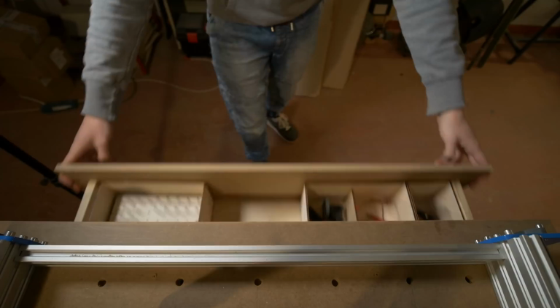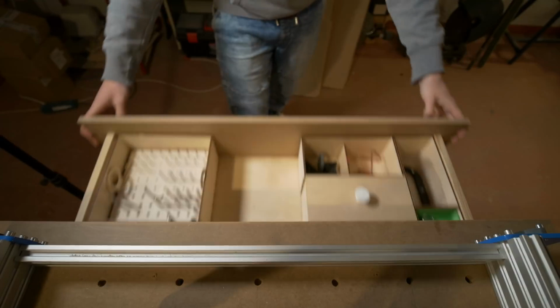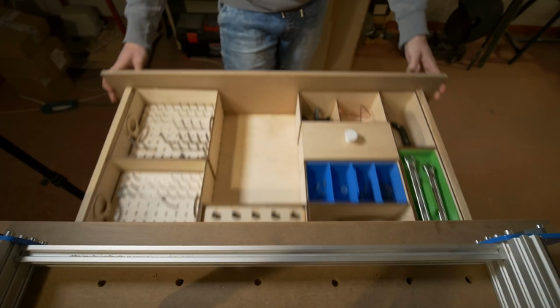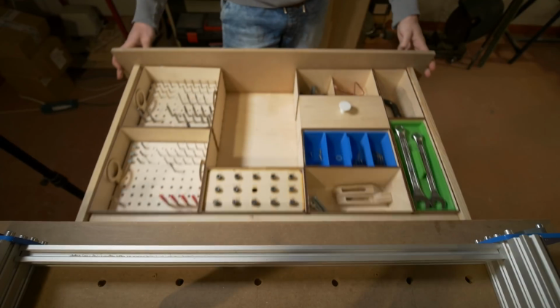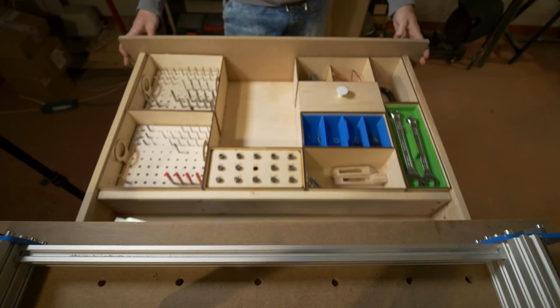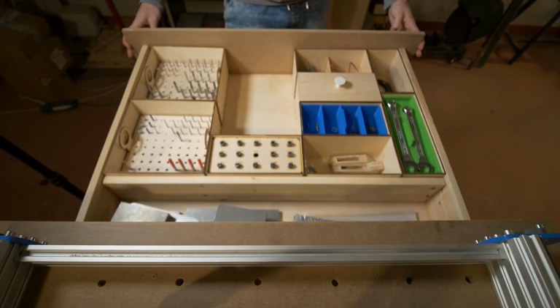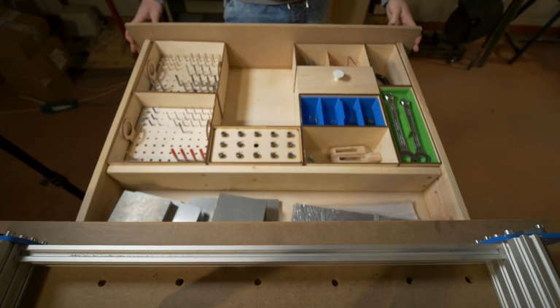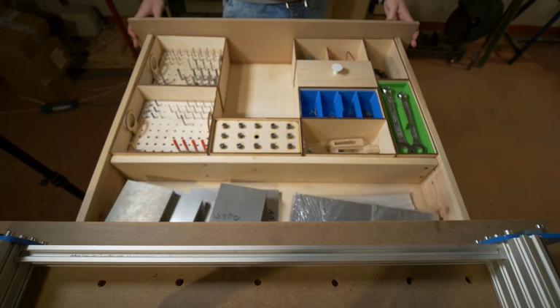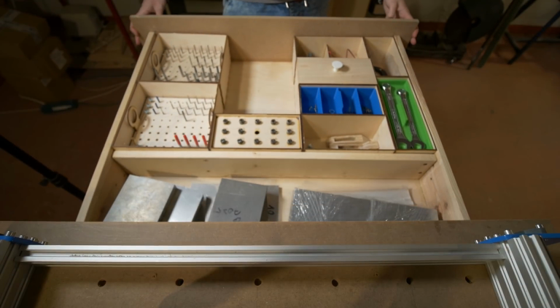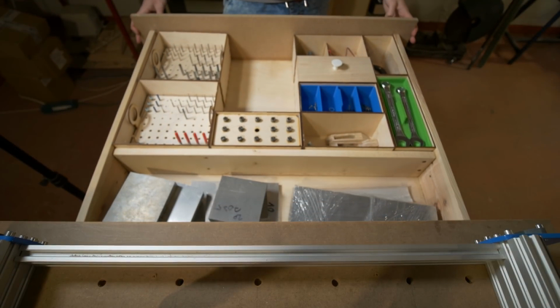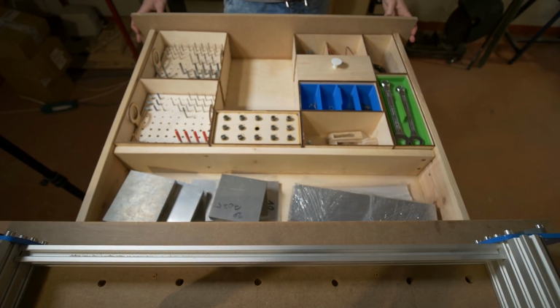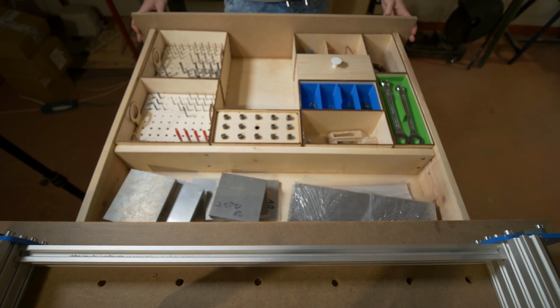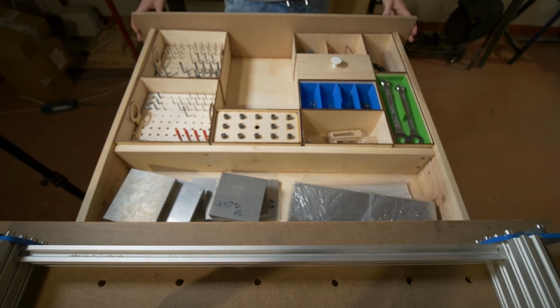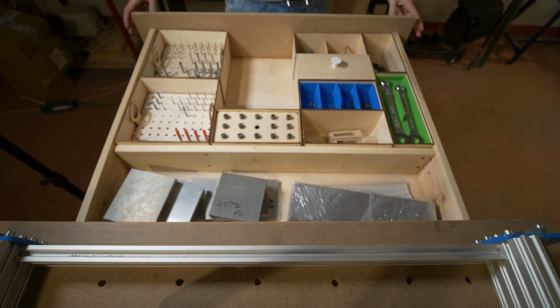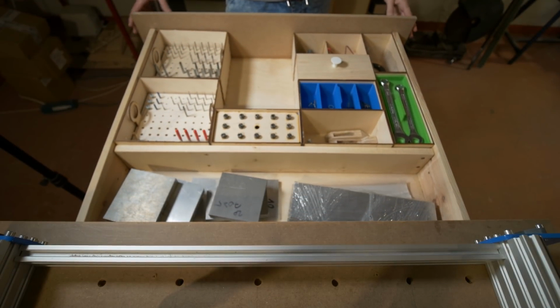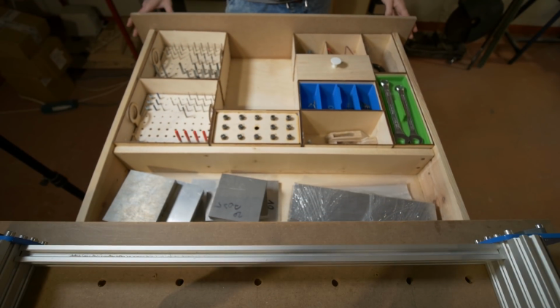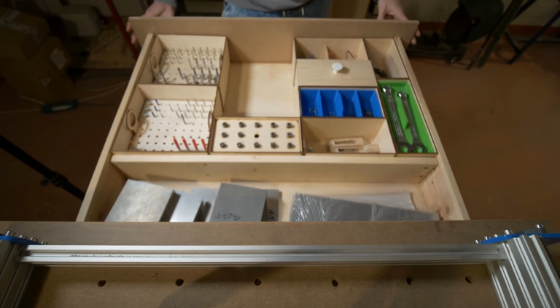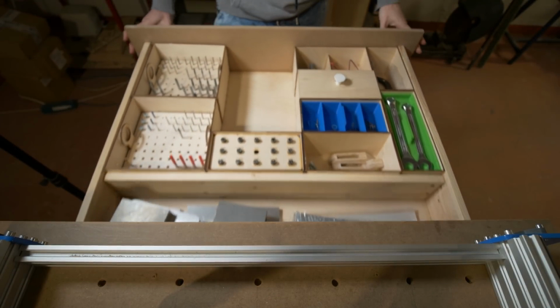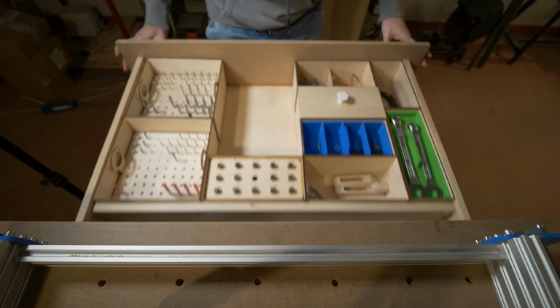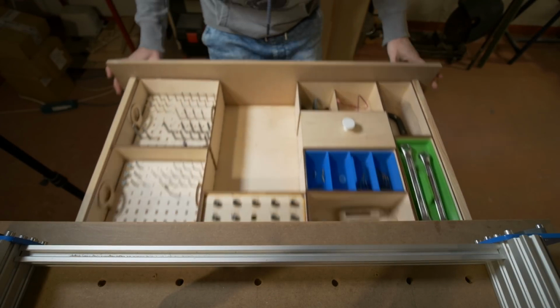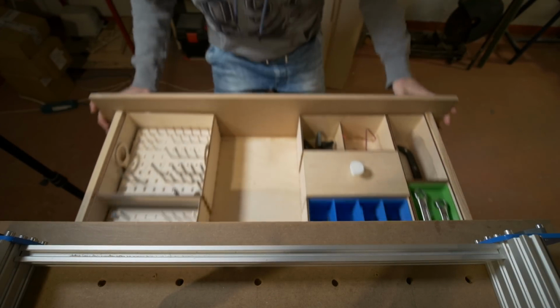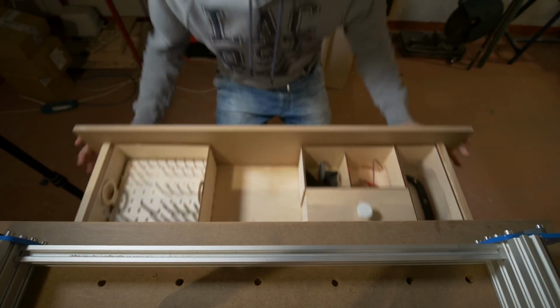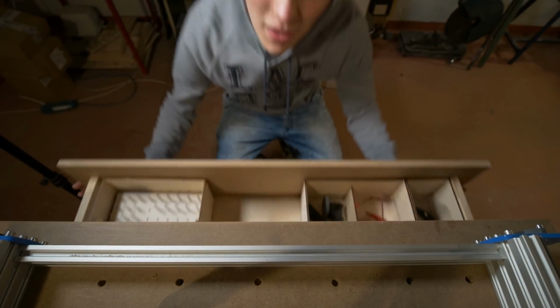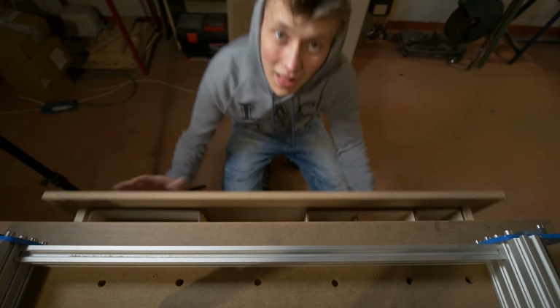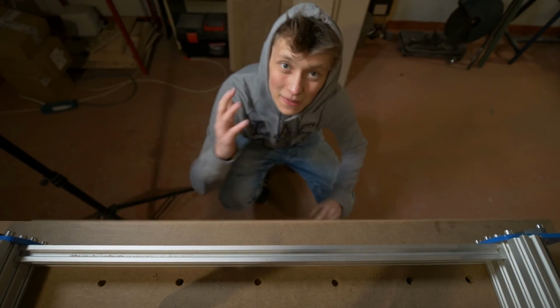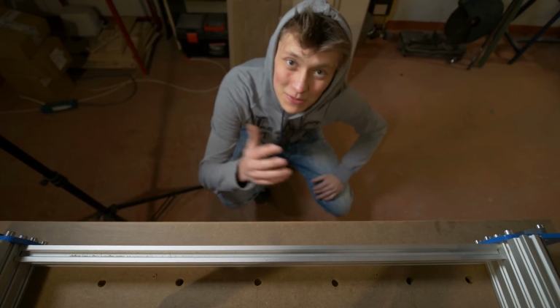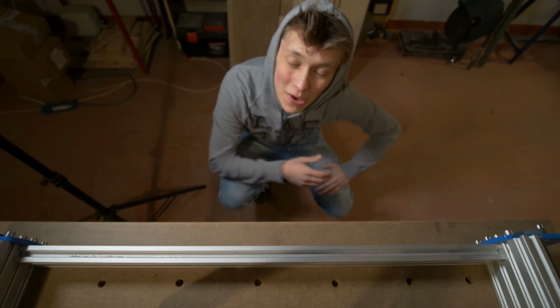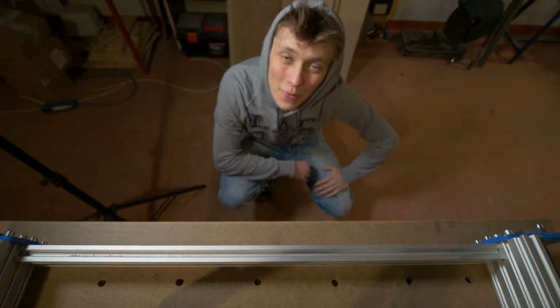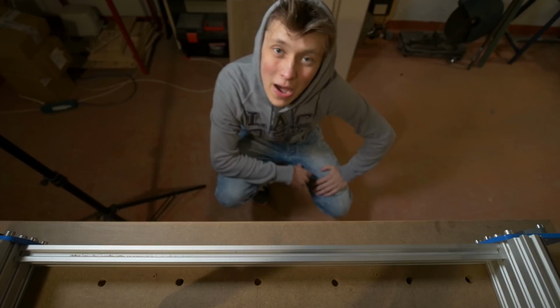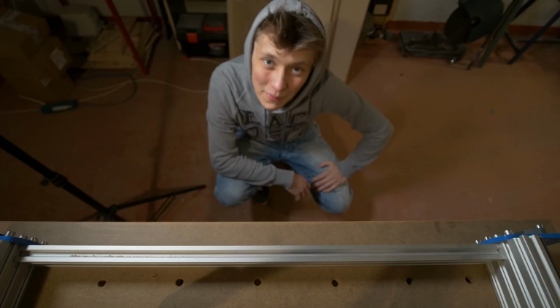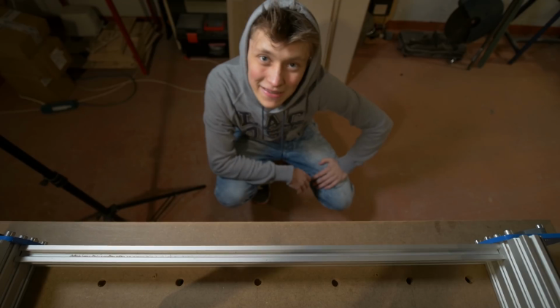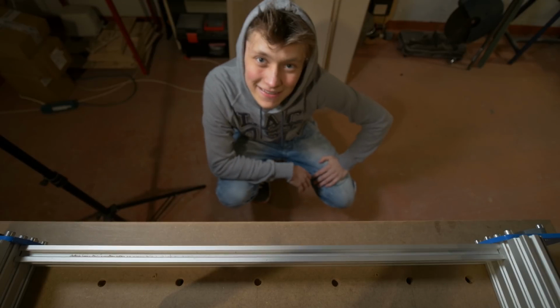This is my new CNC drawer, but before I give you a tour, let me show you how I made it.